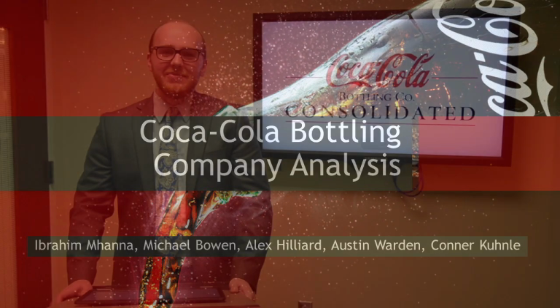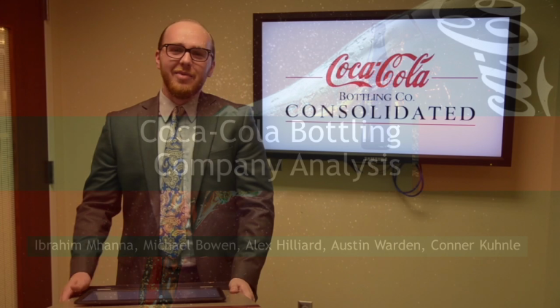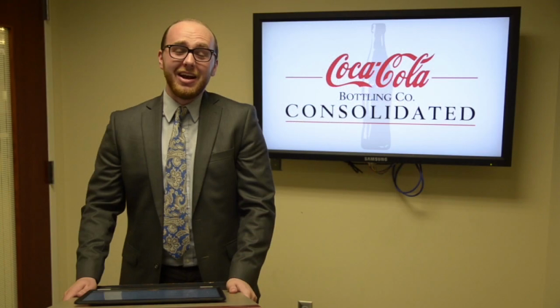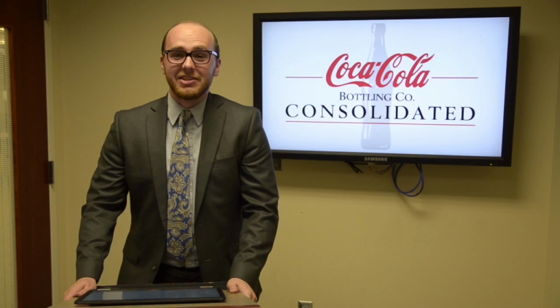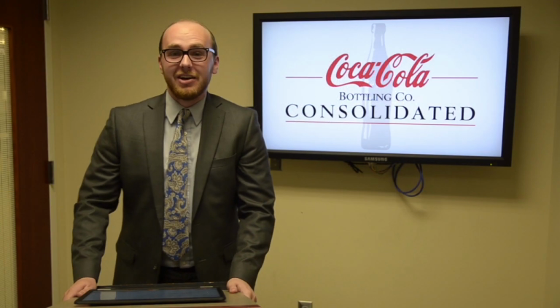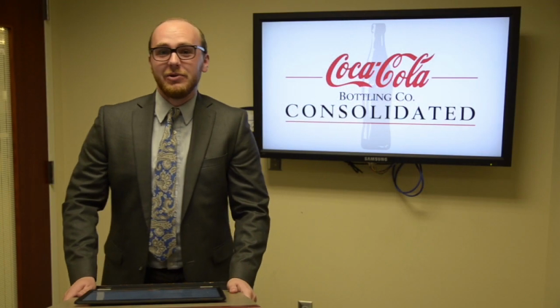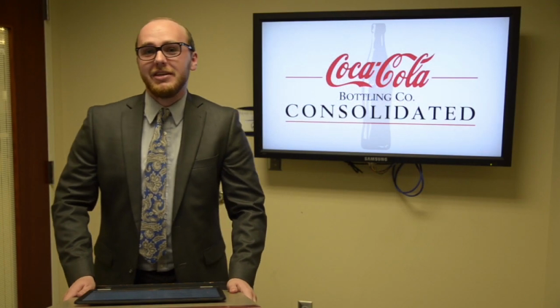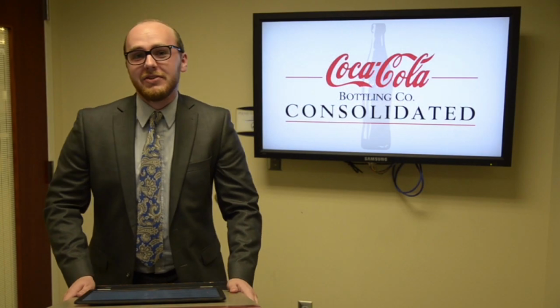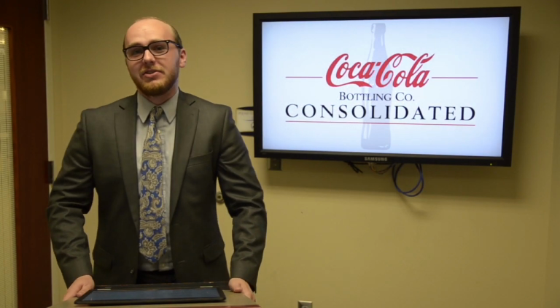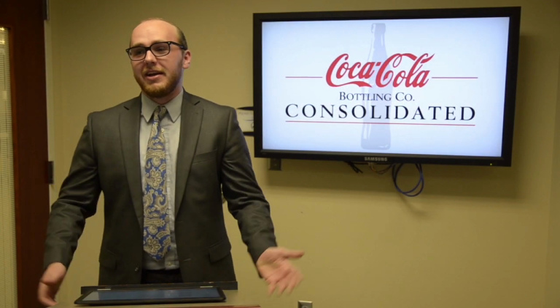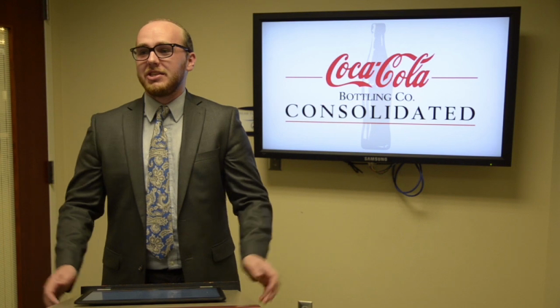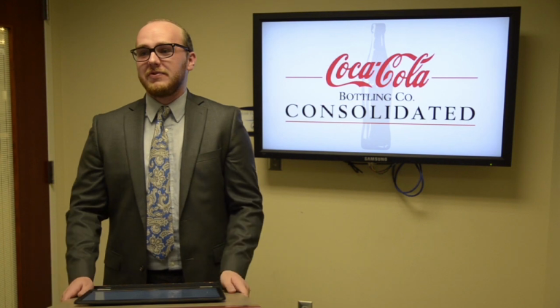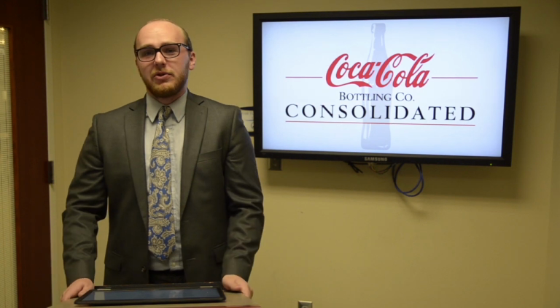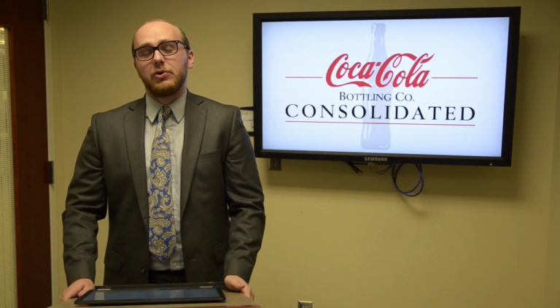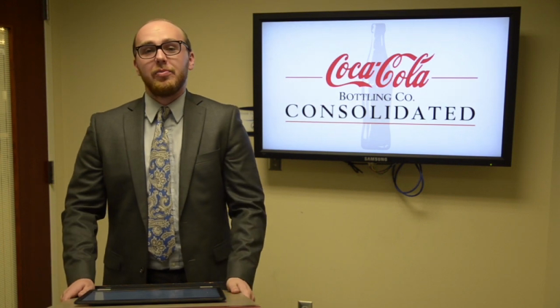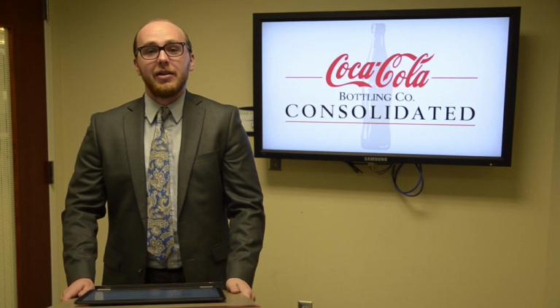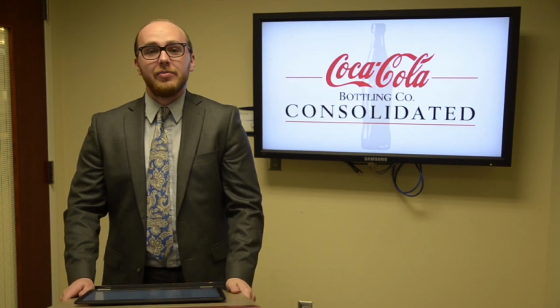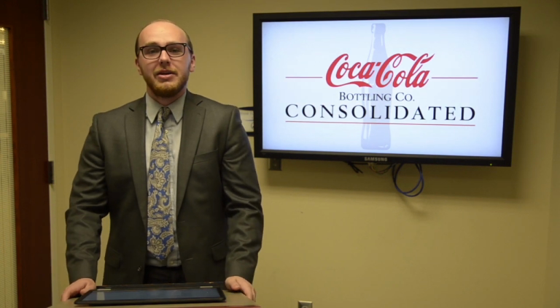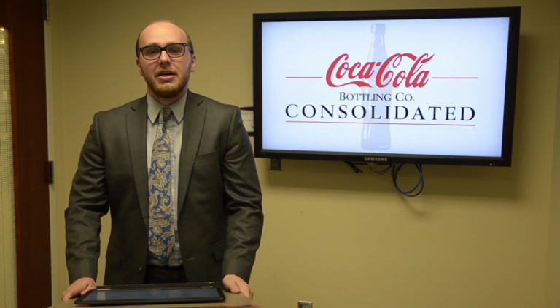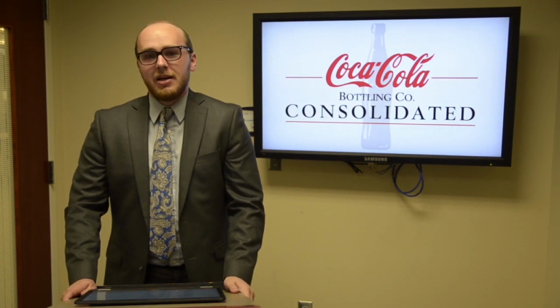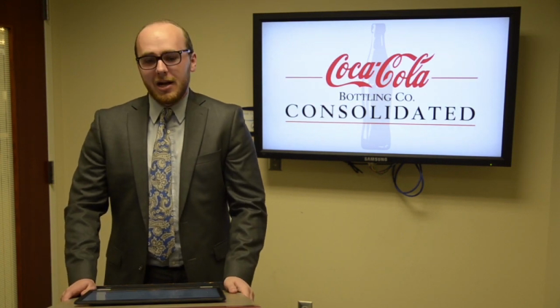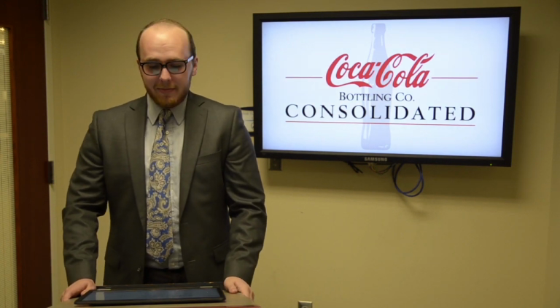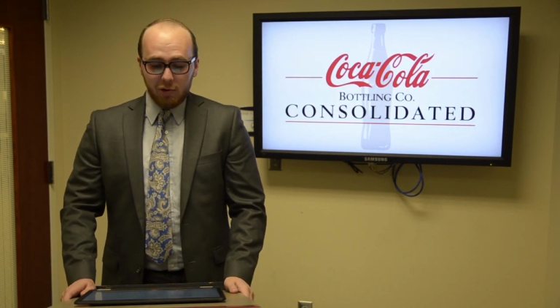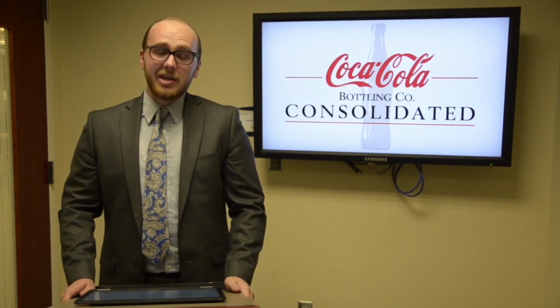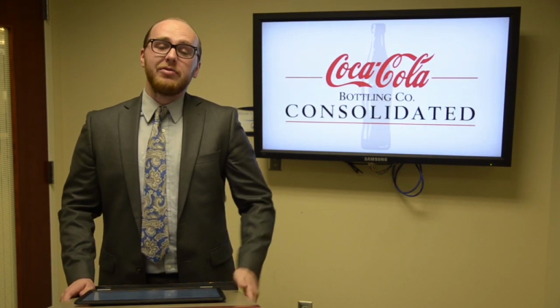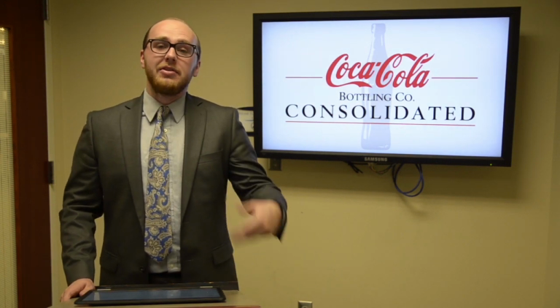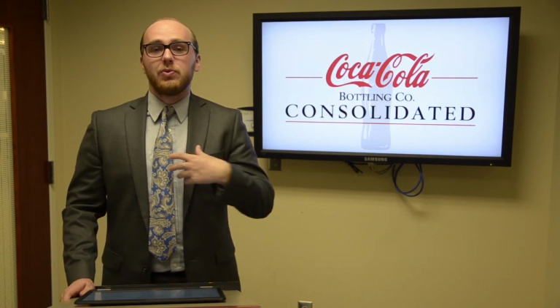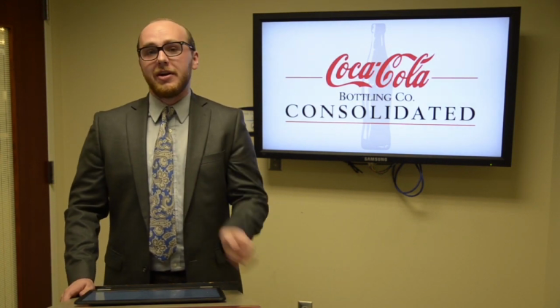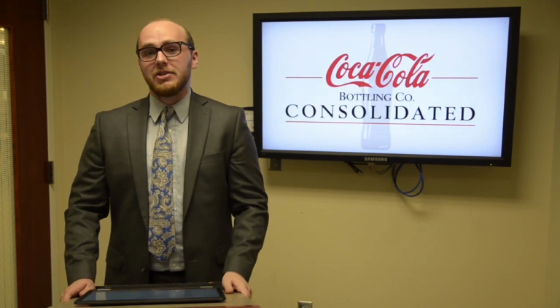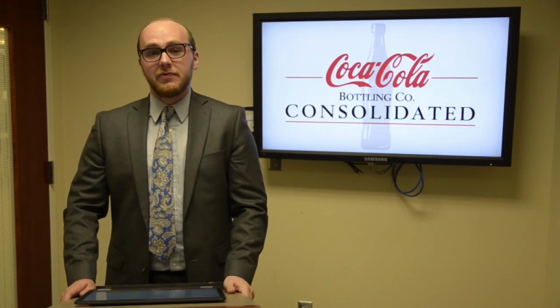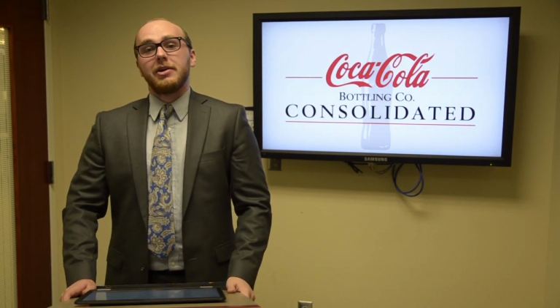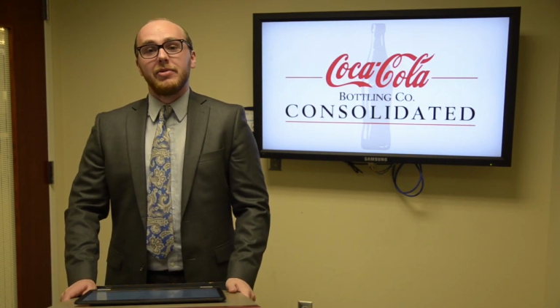My name is Connor Coonley and this is our analysis for the Coca-Cola Bottling Company. I will be covering the SWOT analysis for the company.